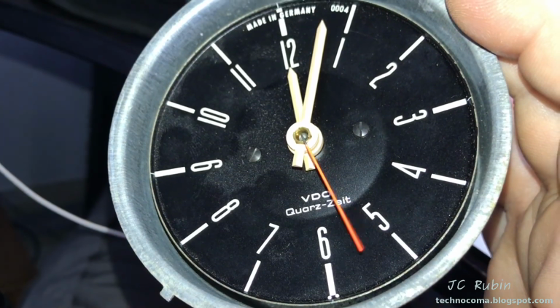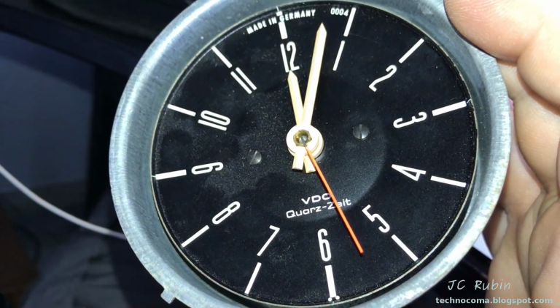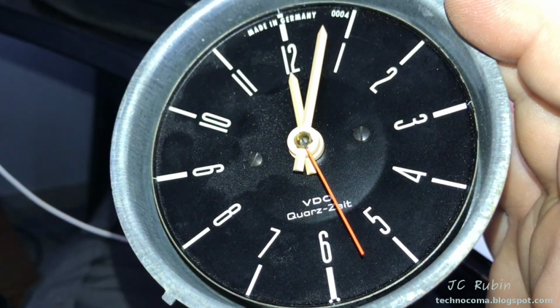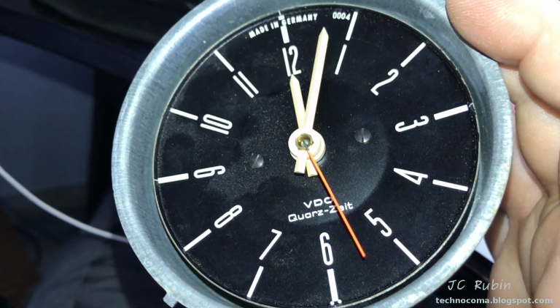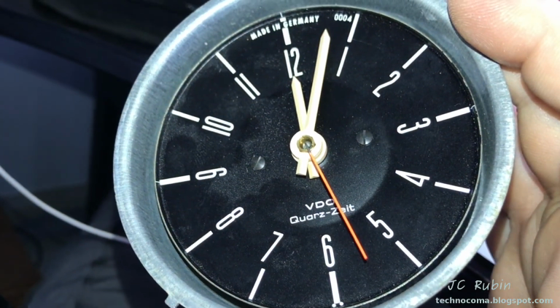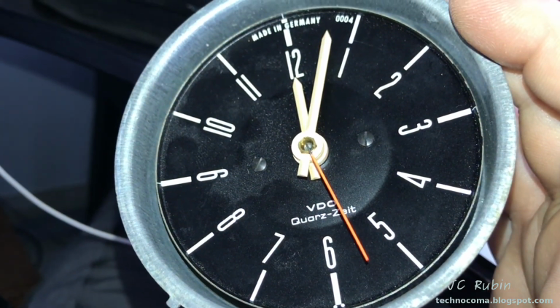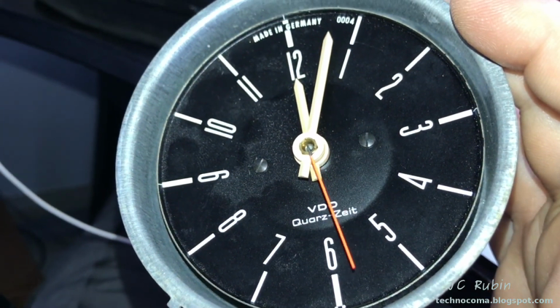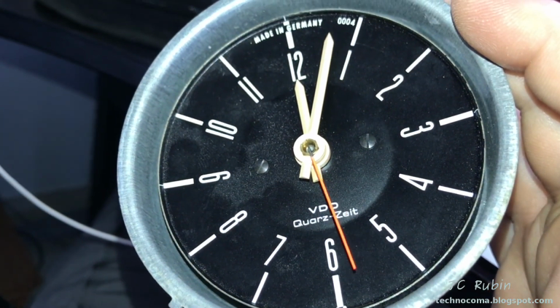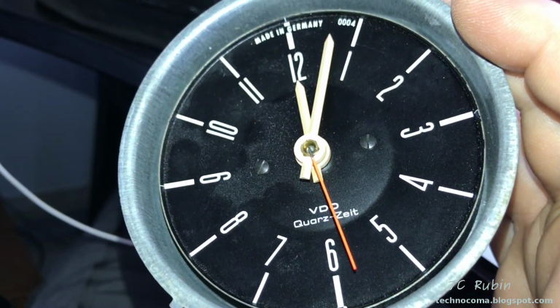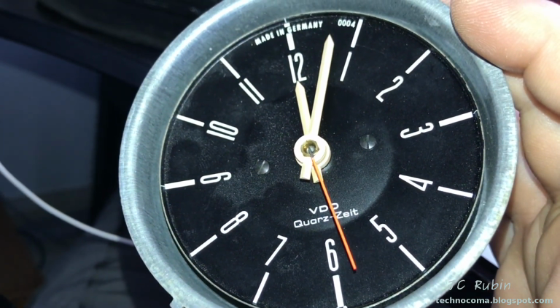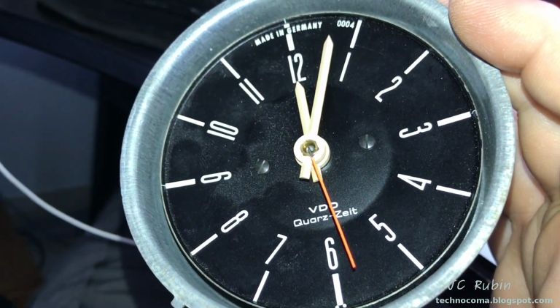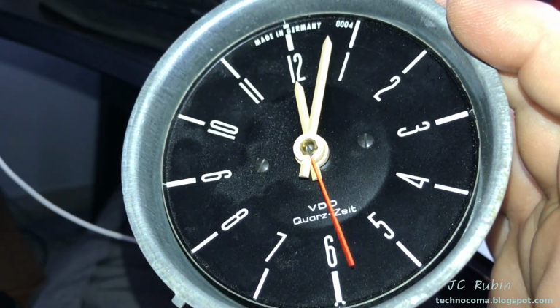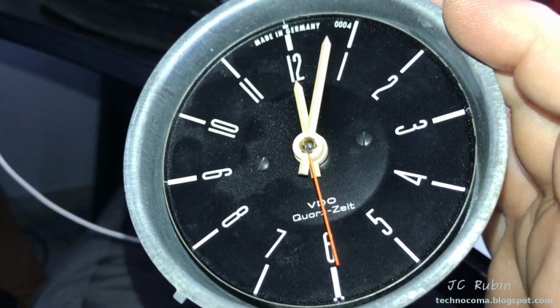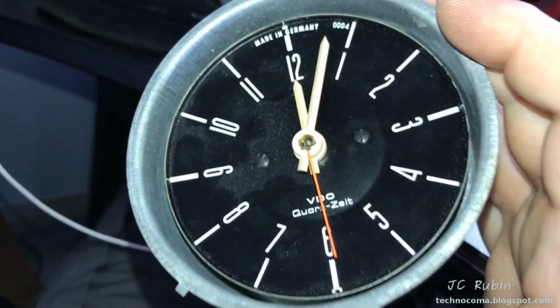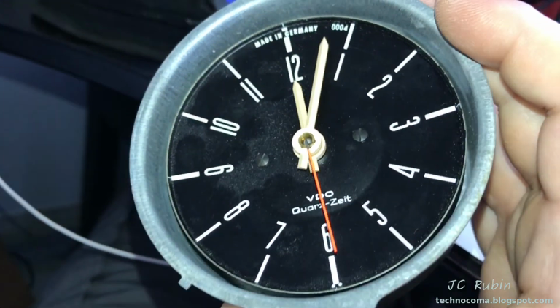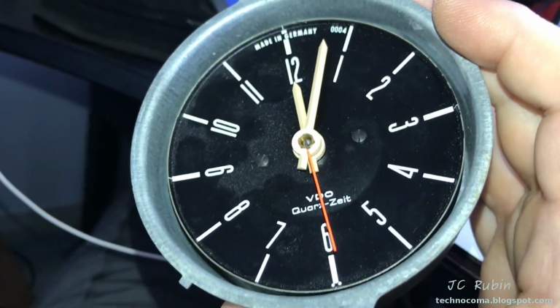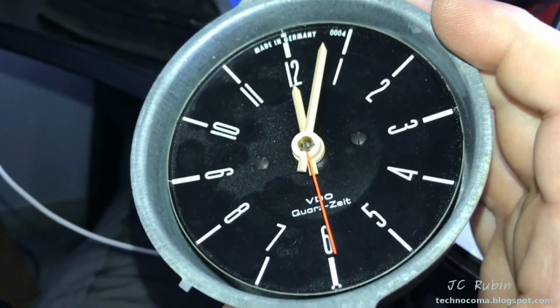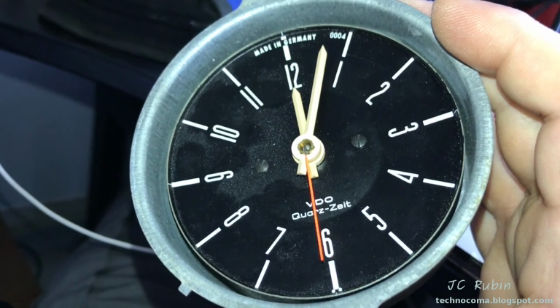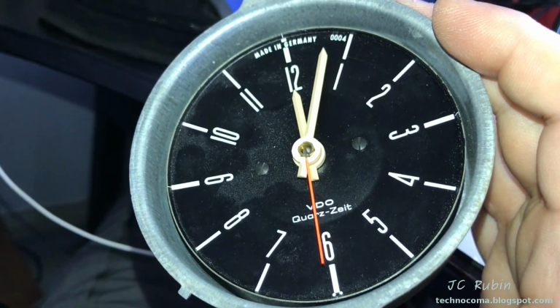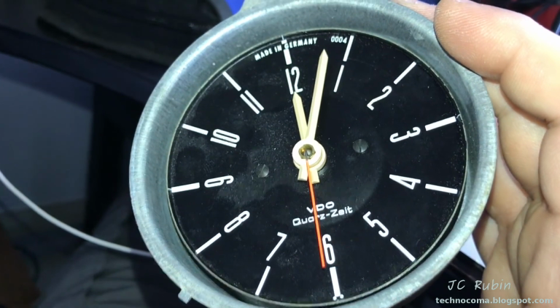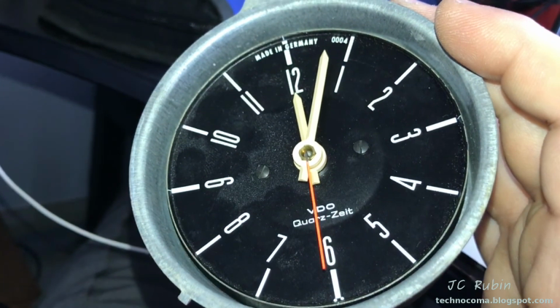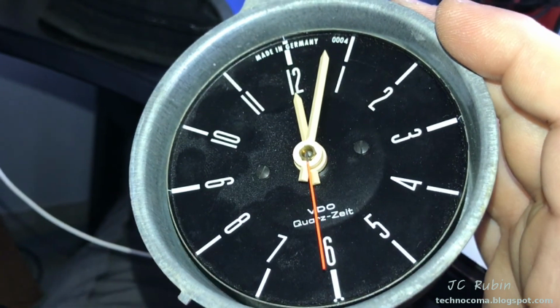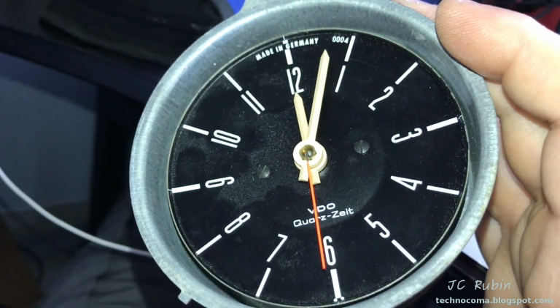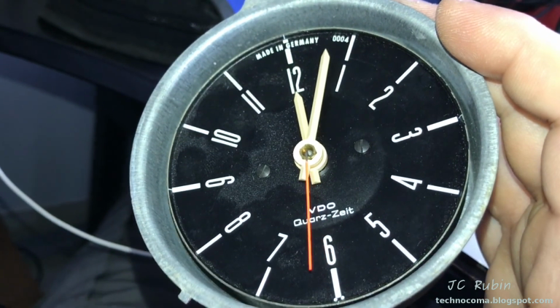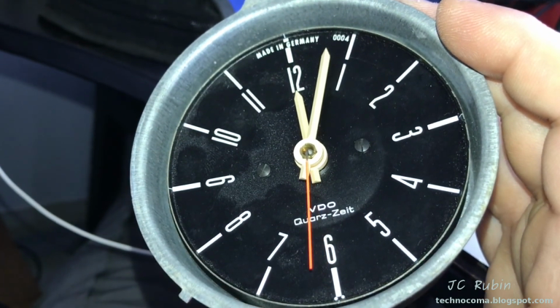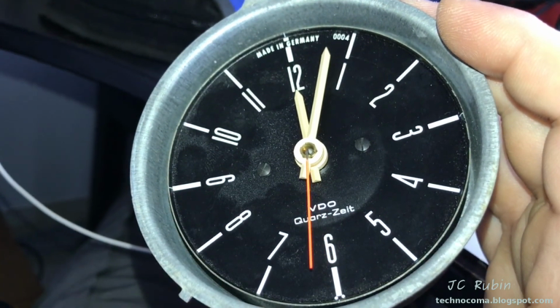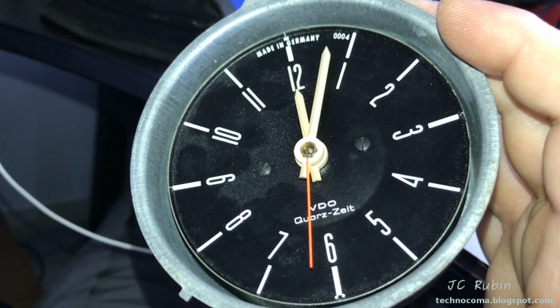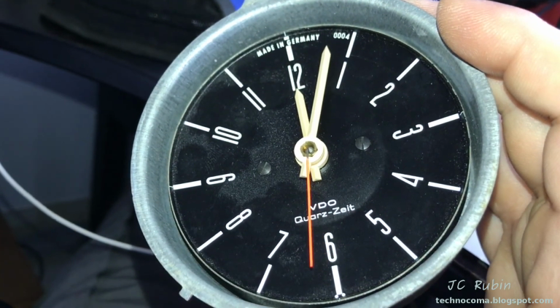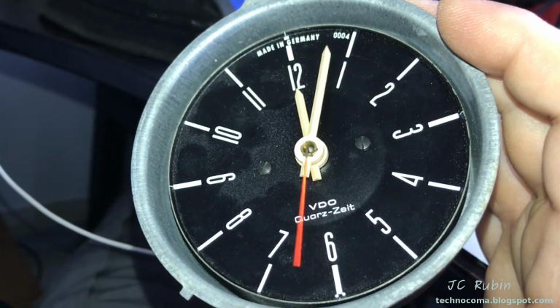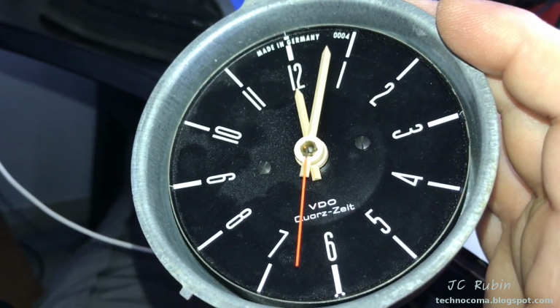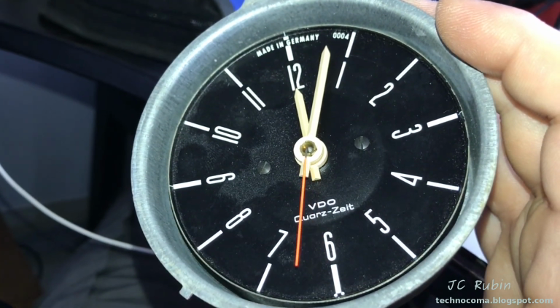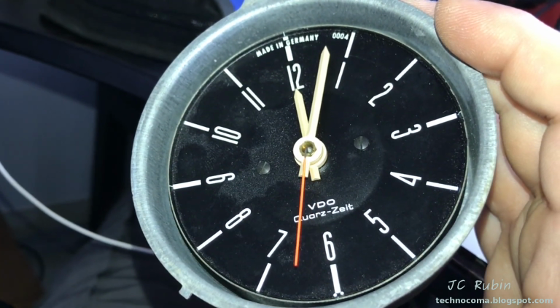So this concludes the VW clock repair, which I hope you found helpful. Thanks for watching.